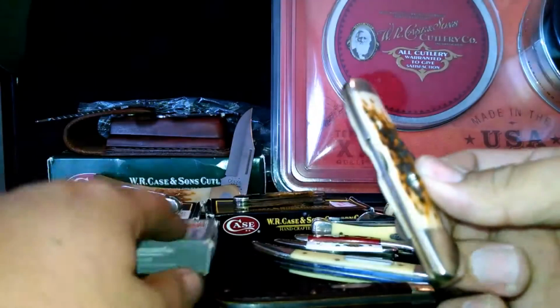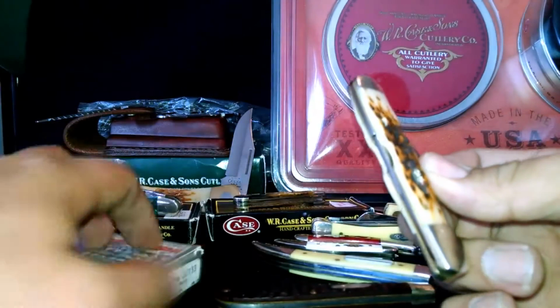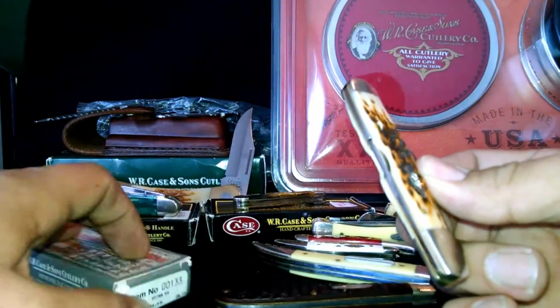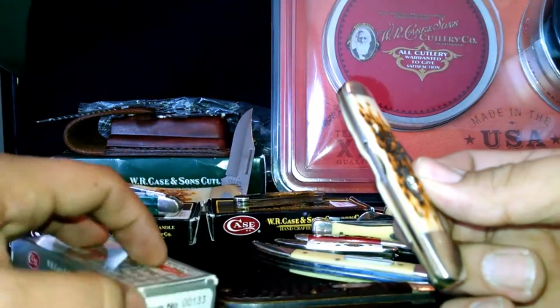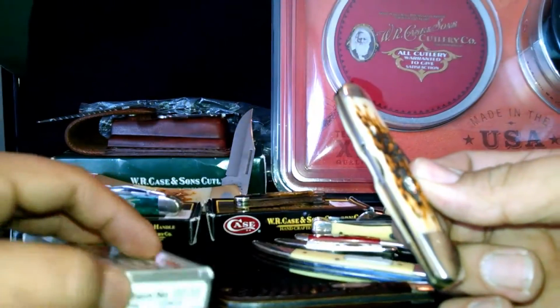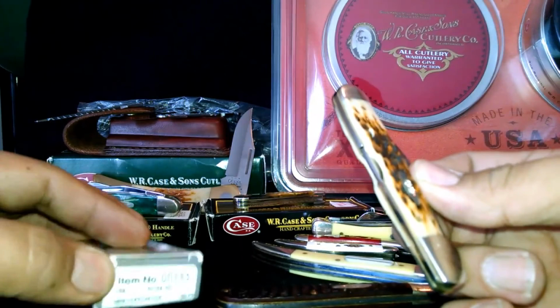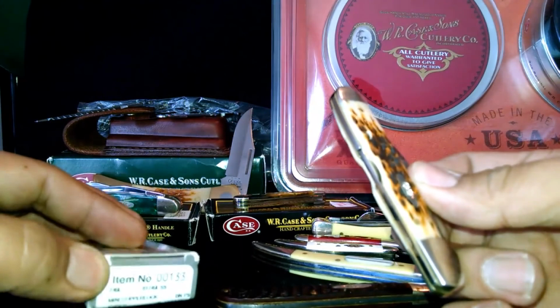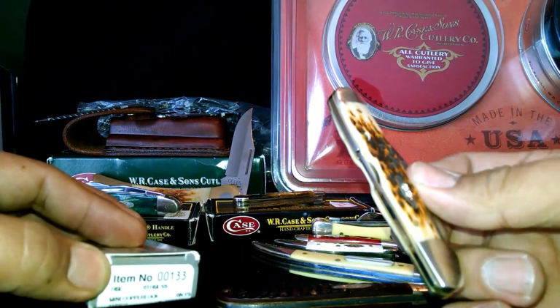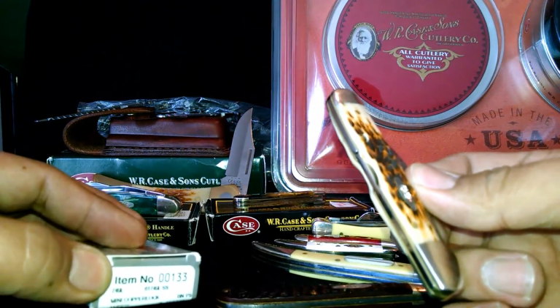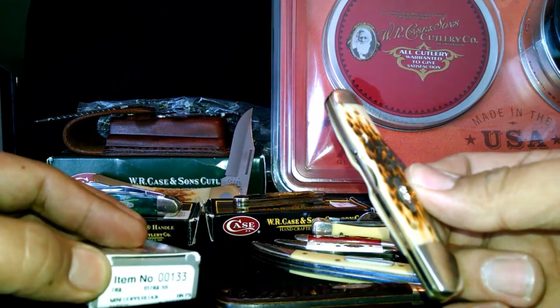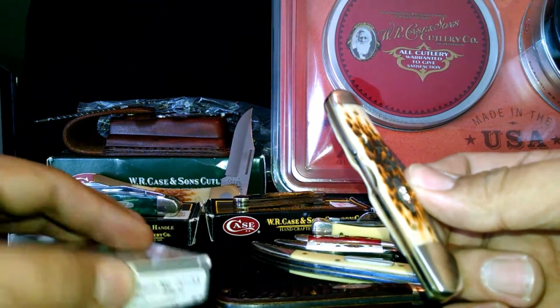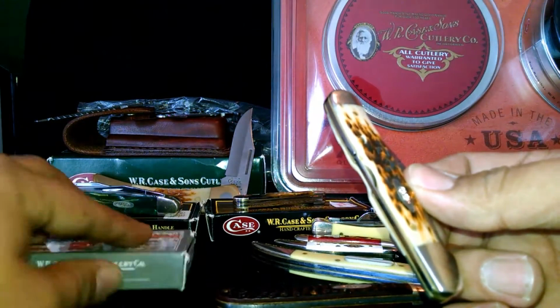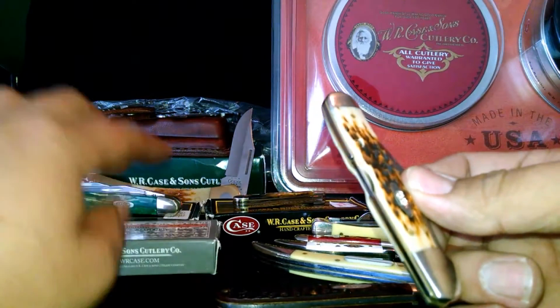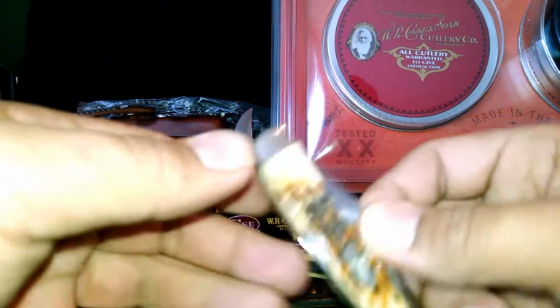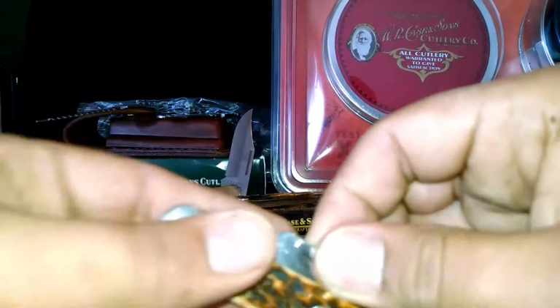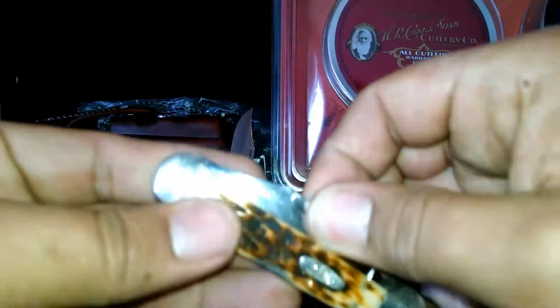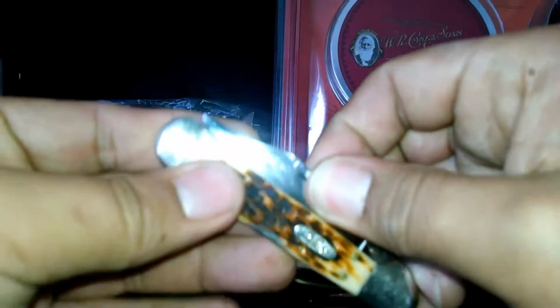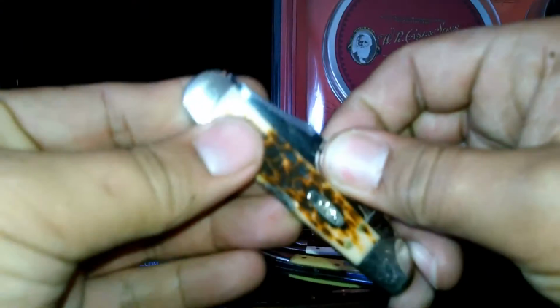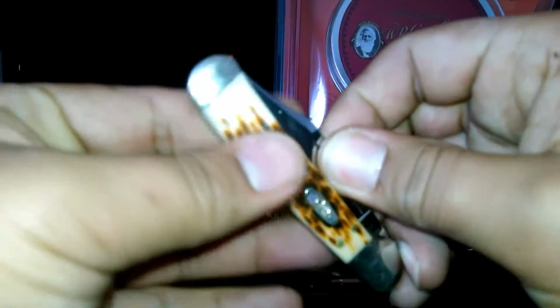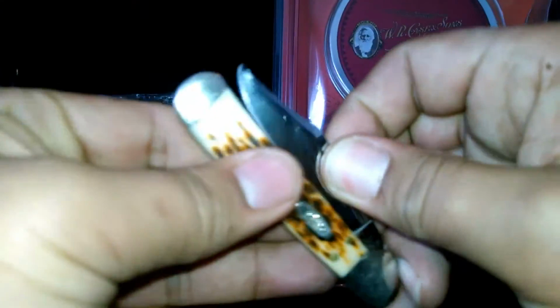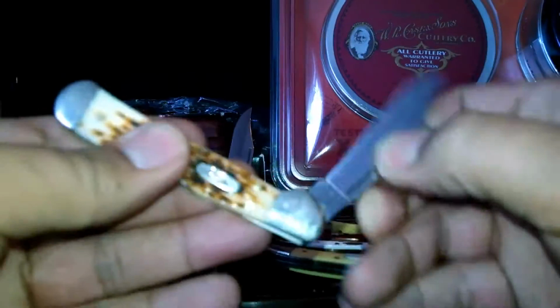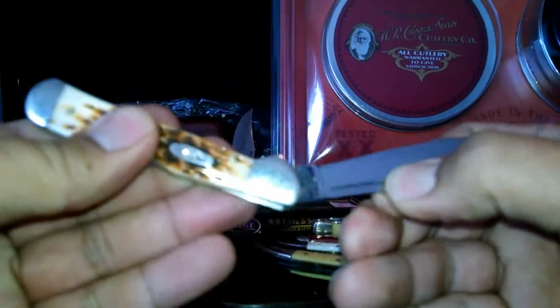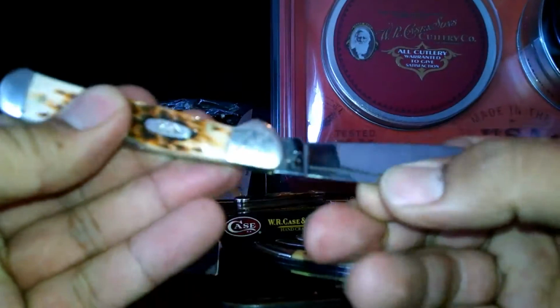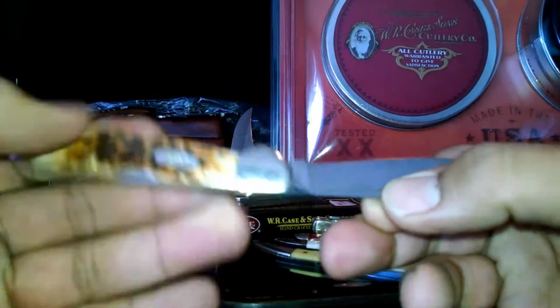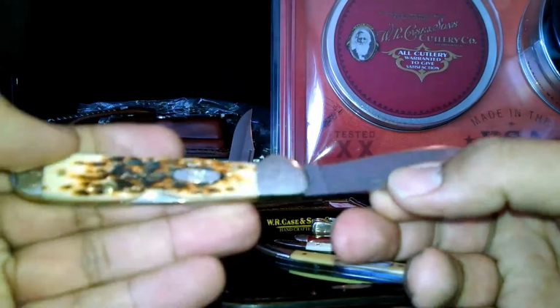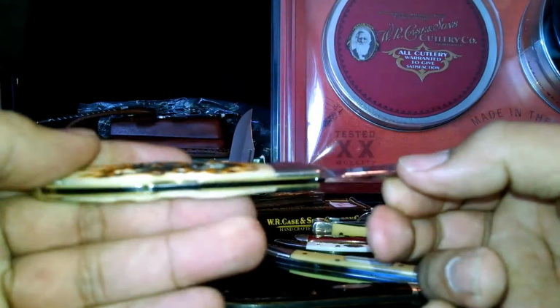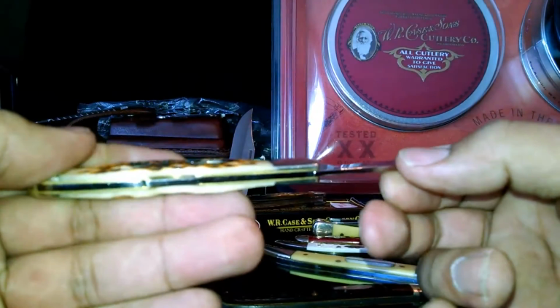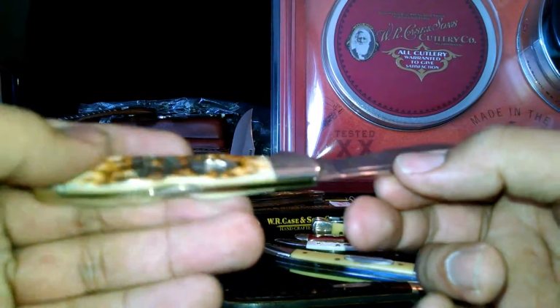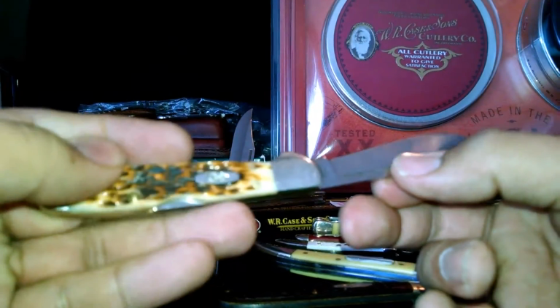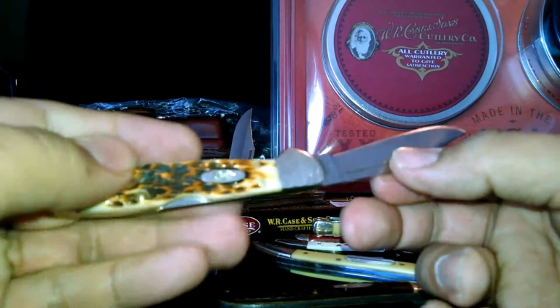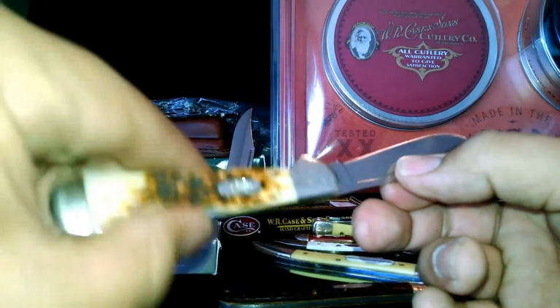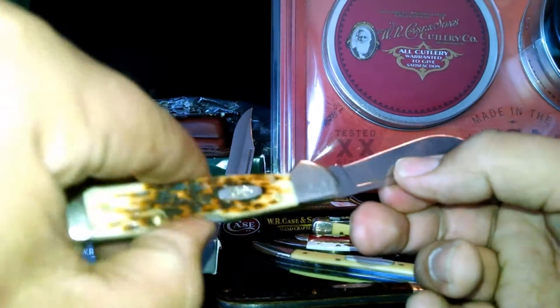What was this one? Mini Copper Lock — actually got the lock back on it.